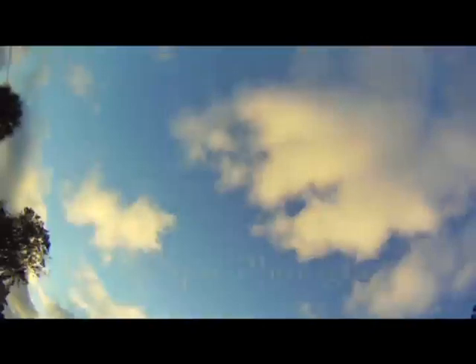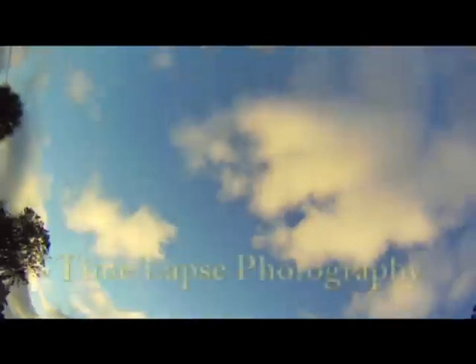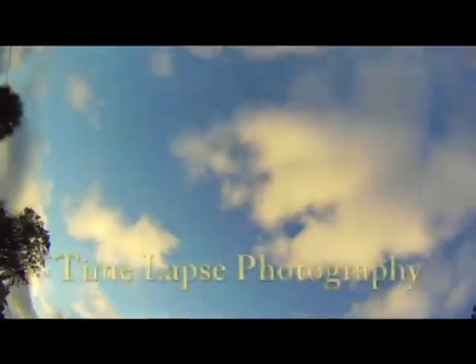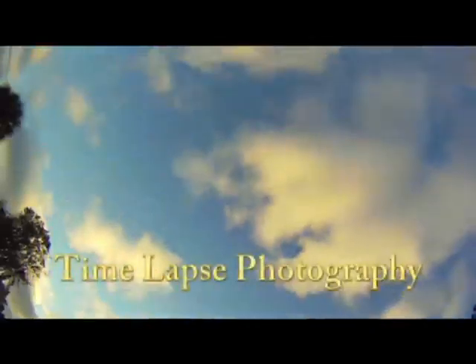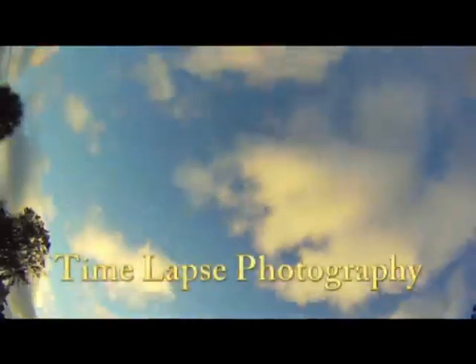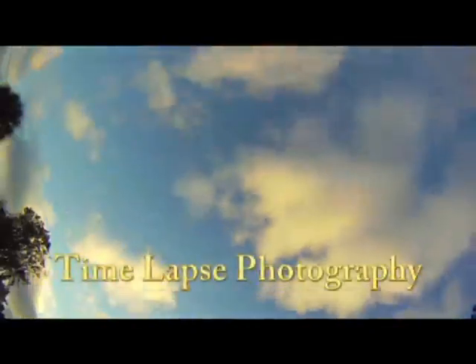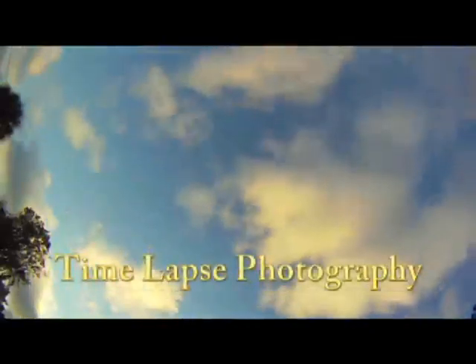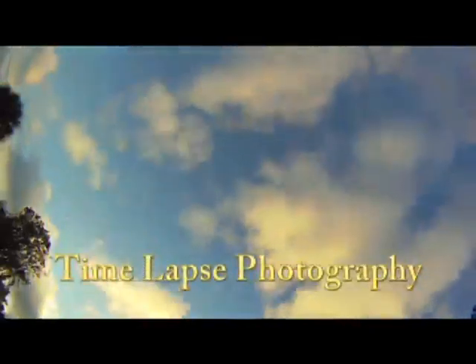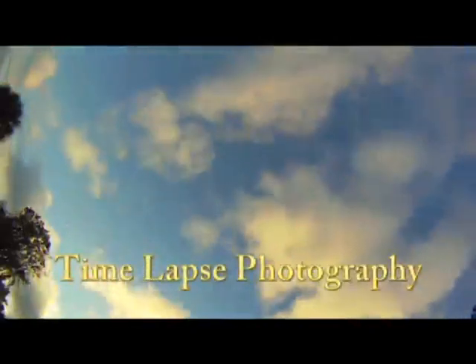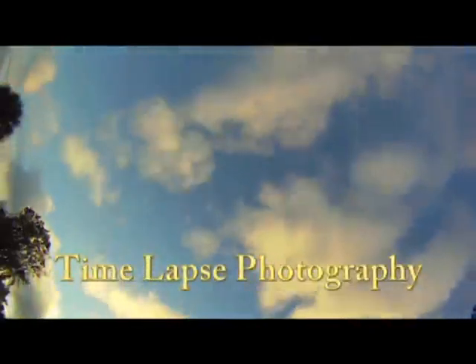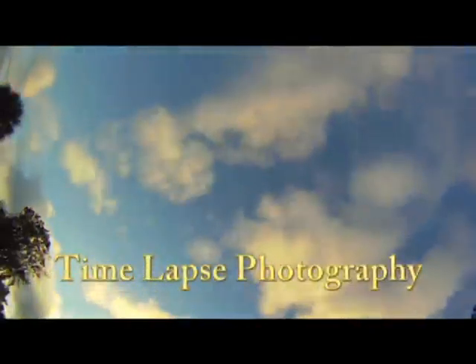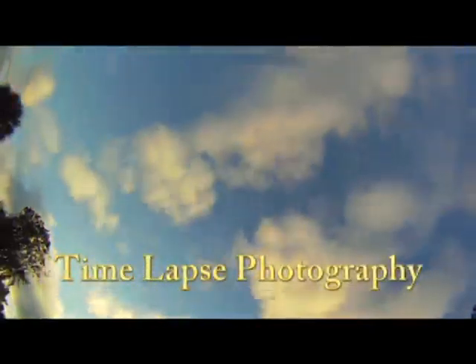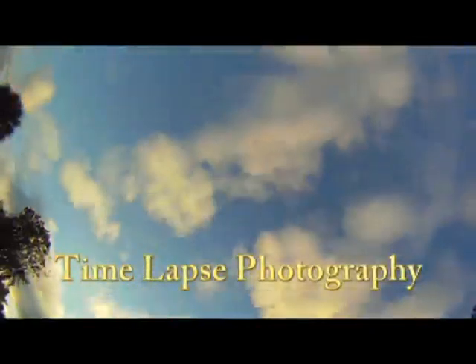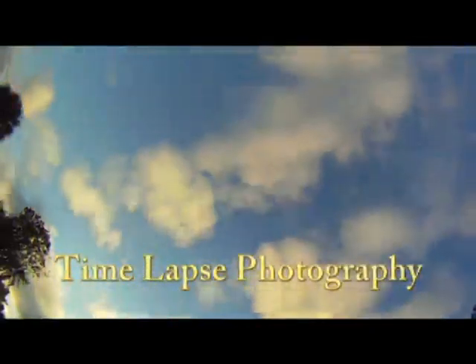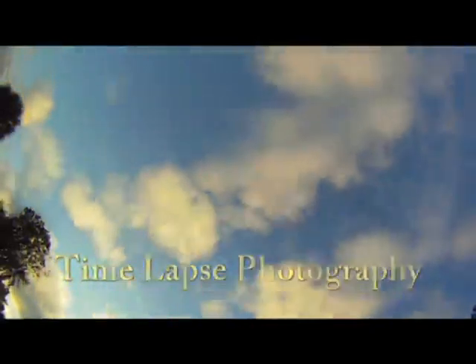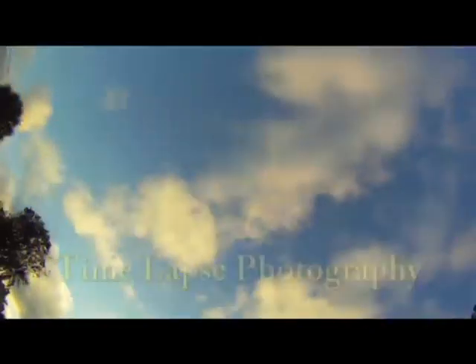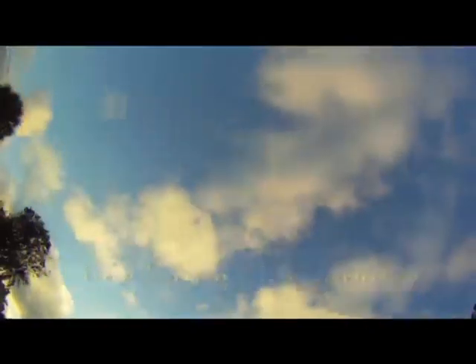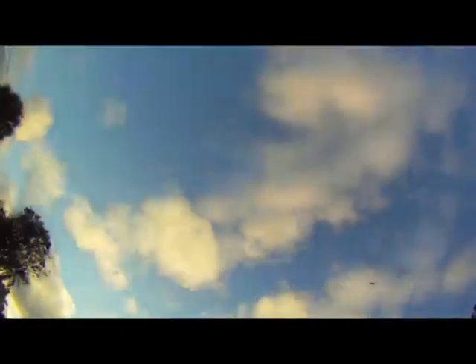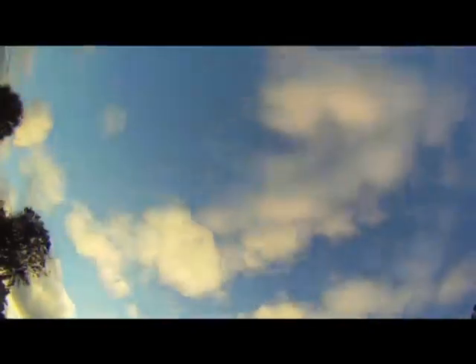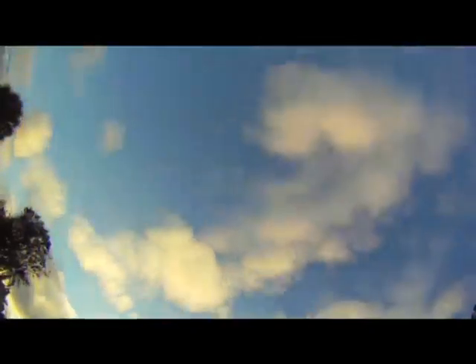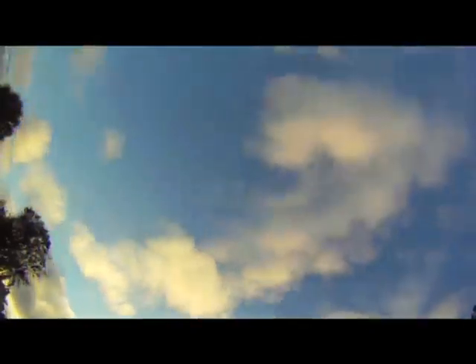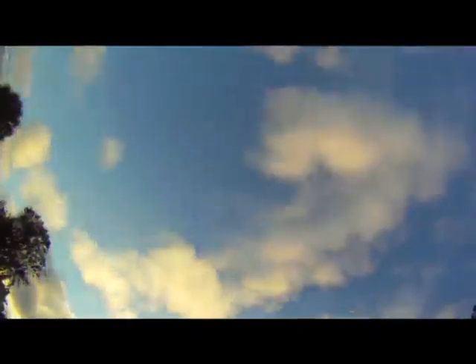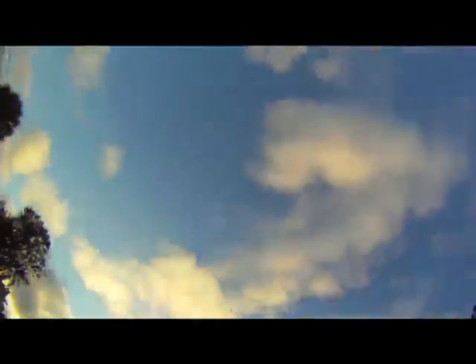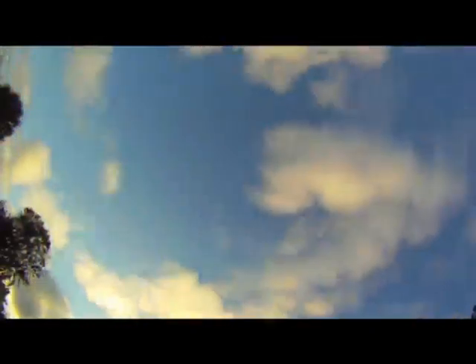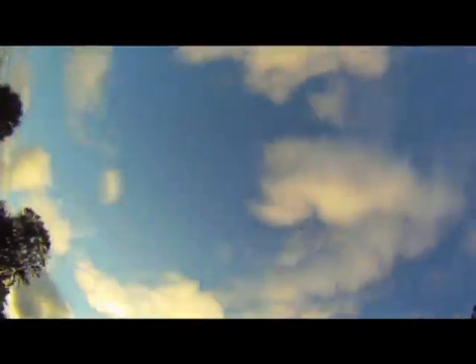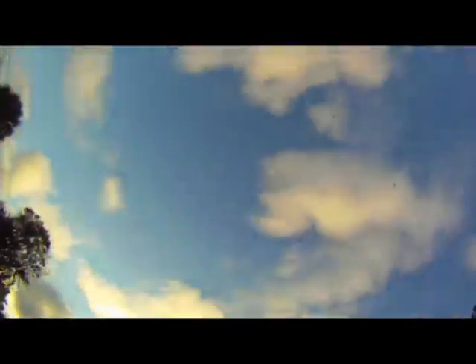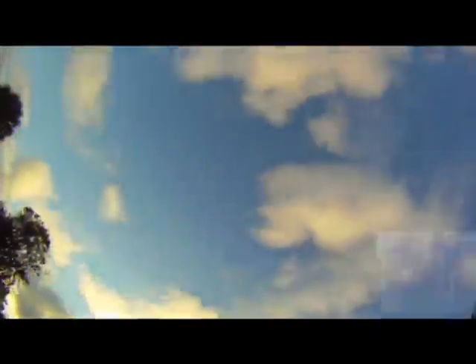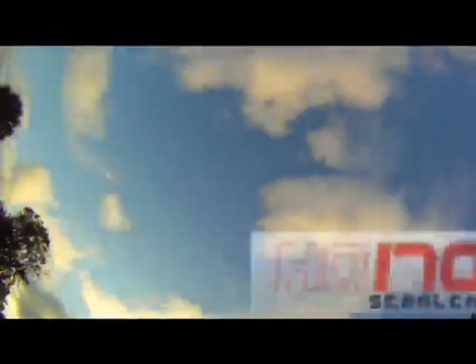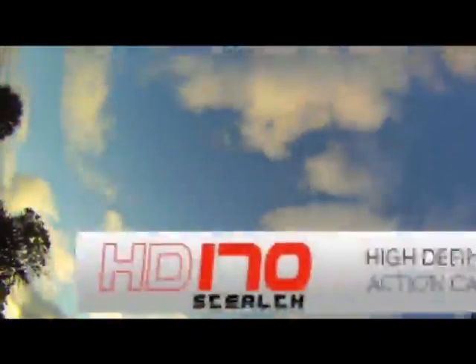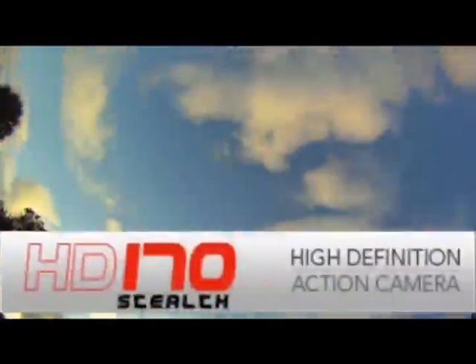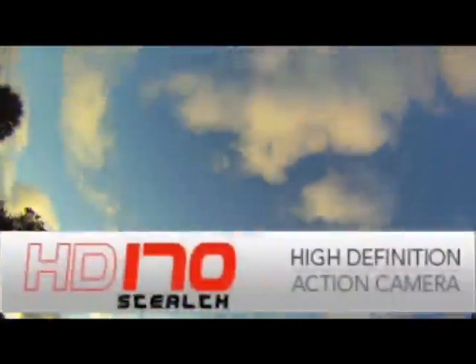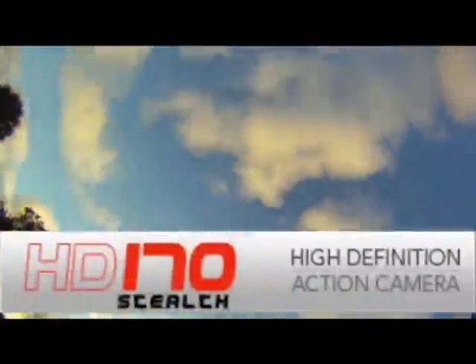One other option is the time-lapse photography. It's a very versatile camera for a lot of different kinds of uses.